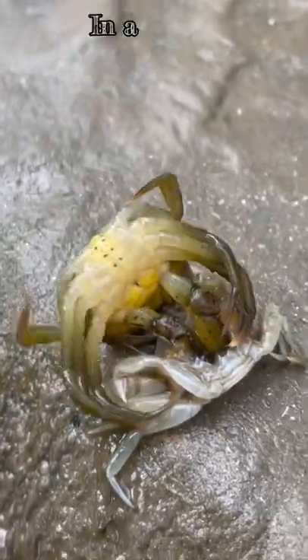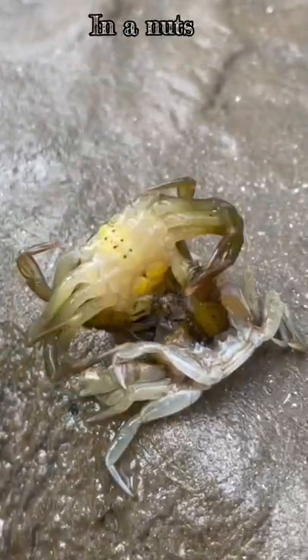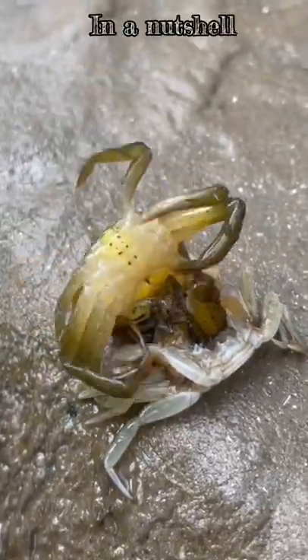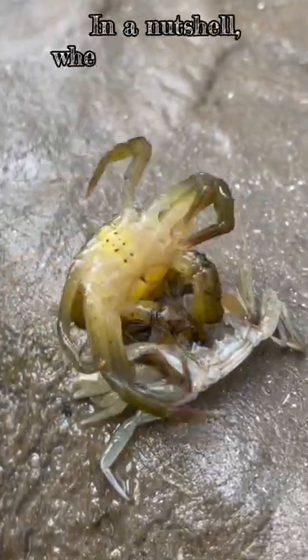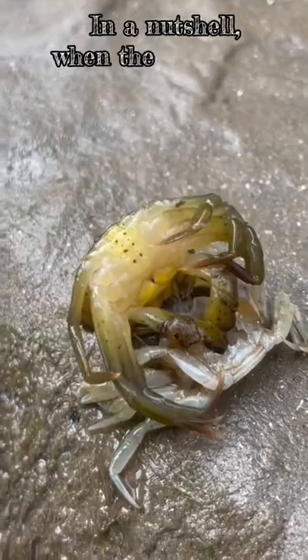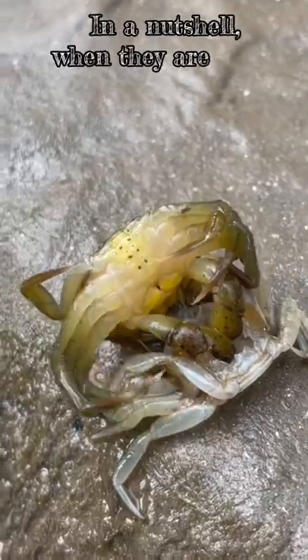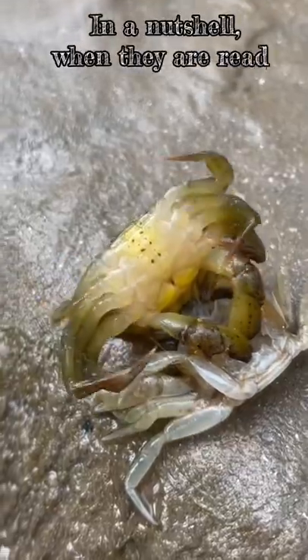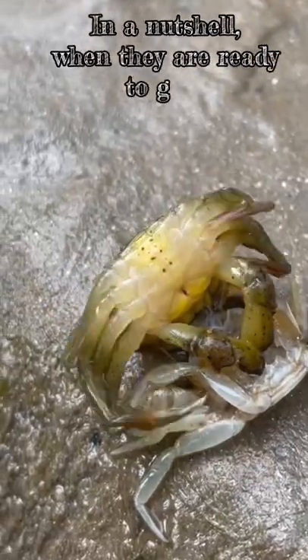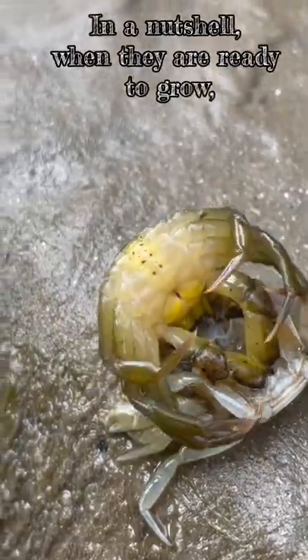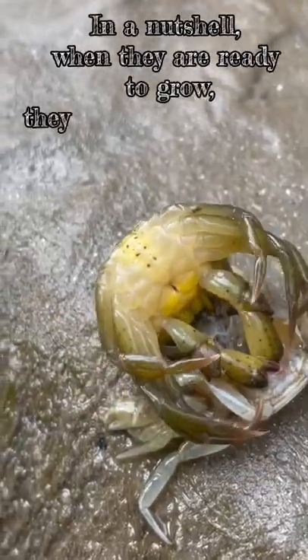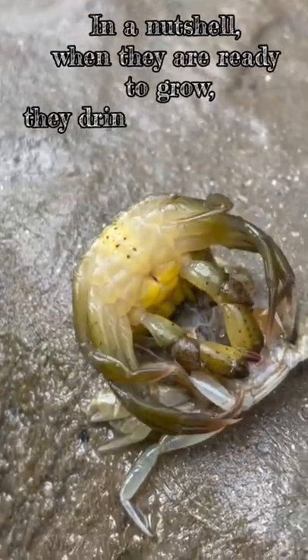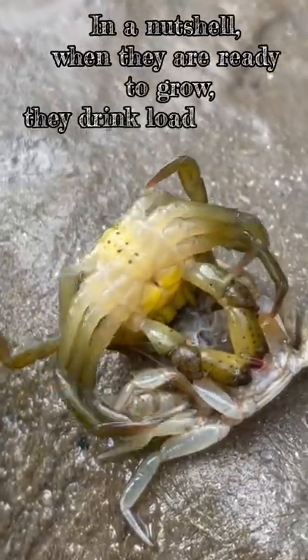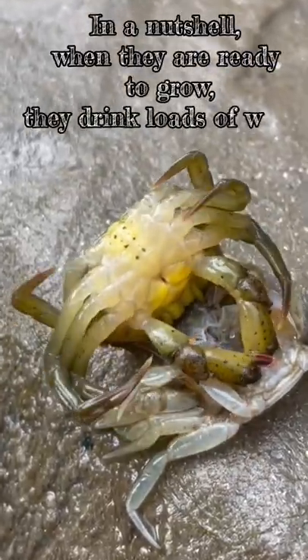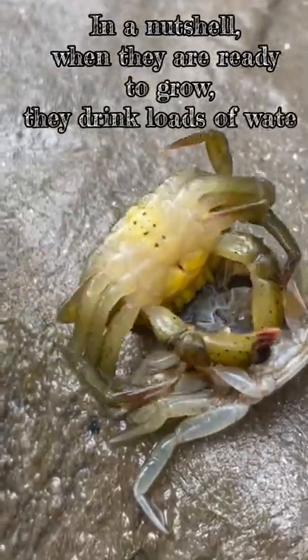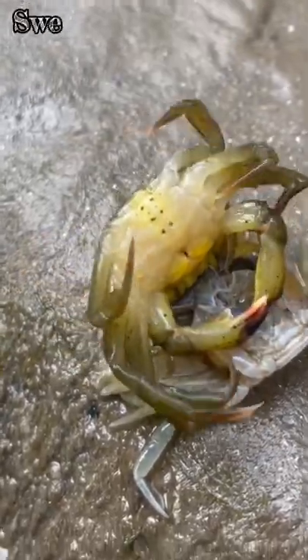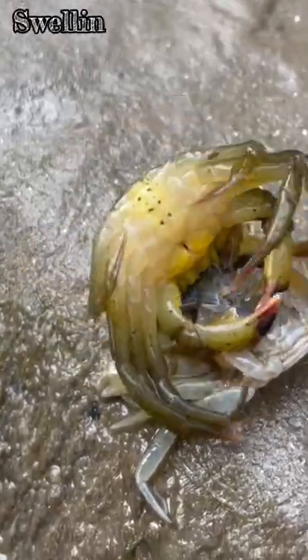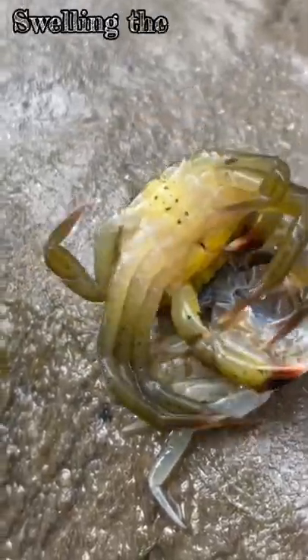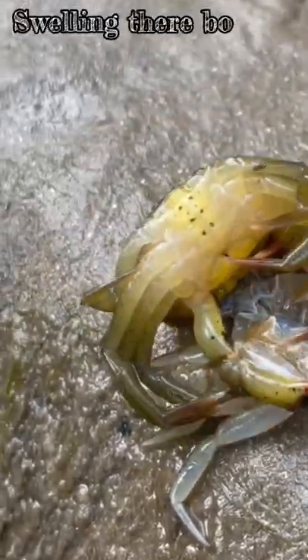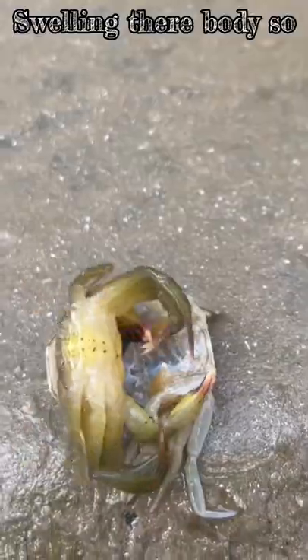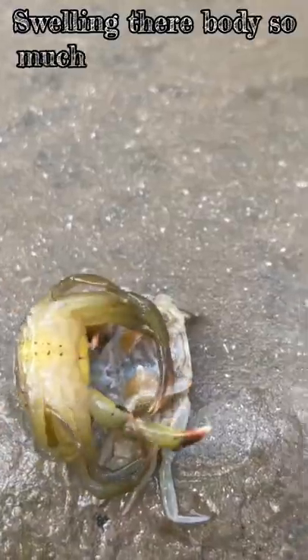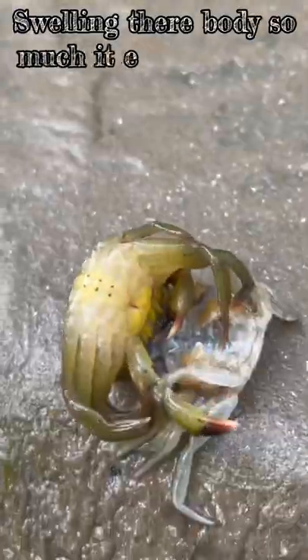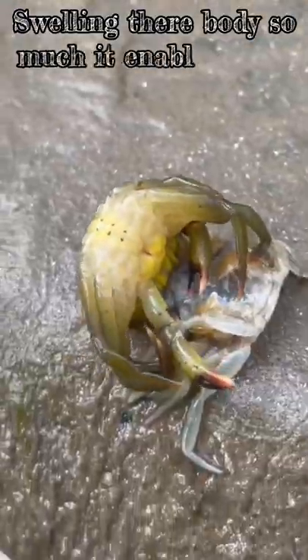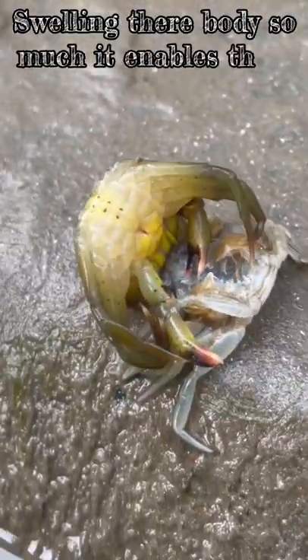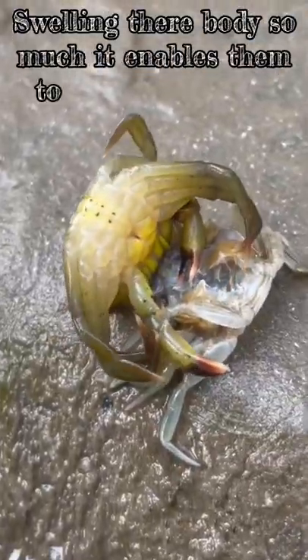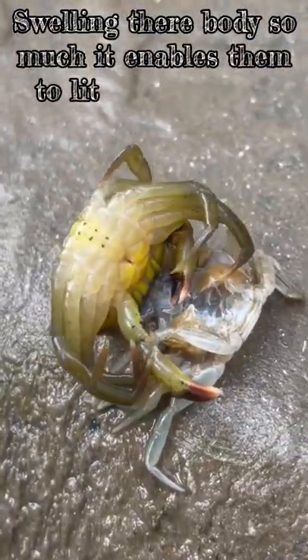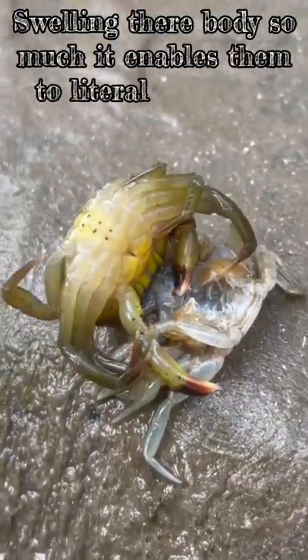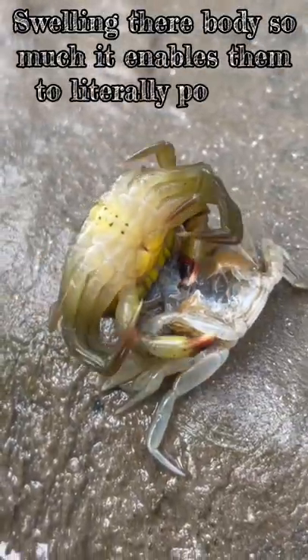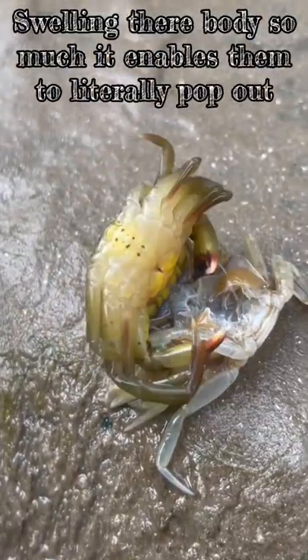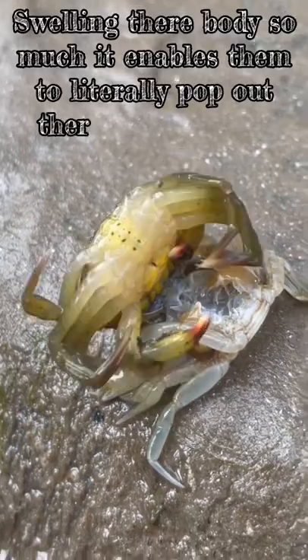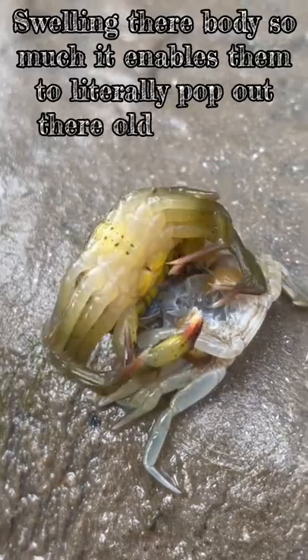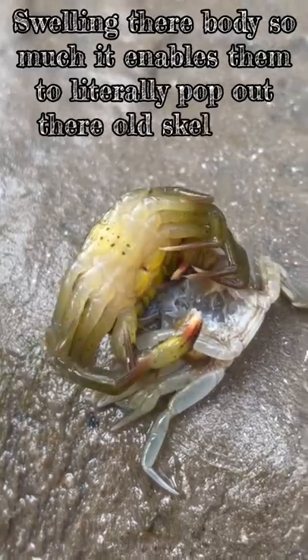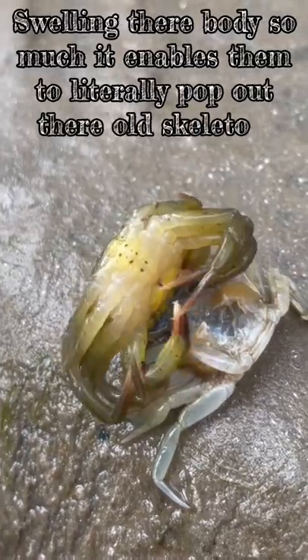In a nutshell, when they are ready to grow, they drink loads of water, swelling their body so much it enables them to literally pop out their old skeleton.